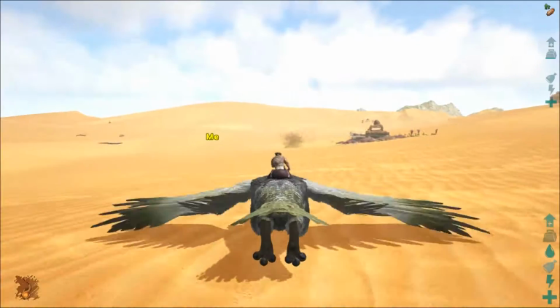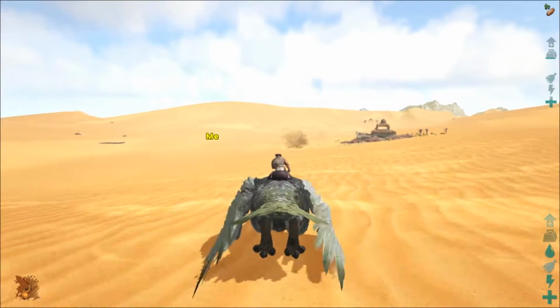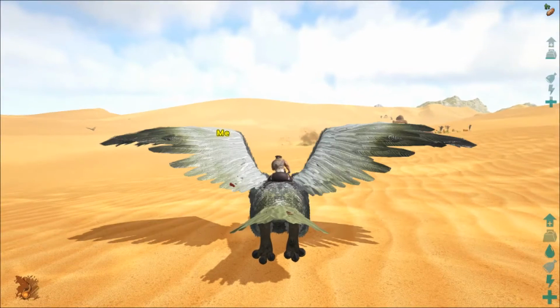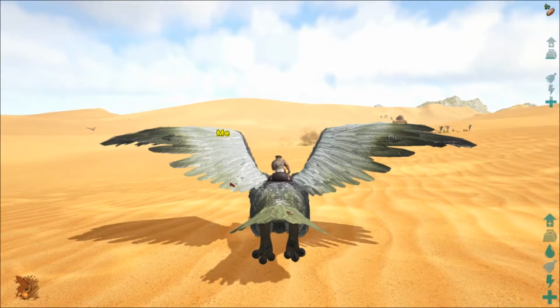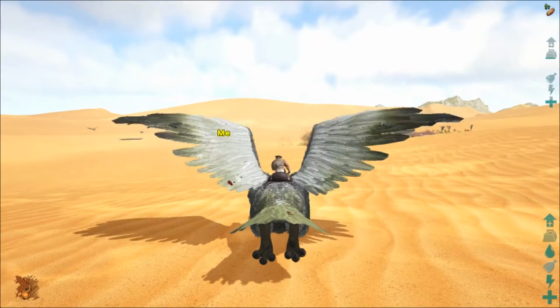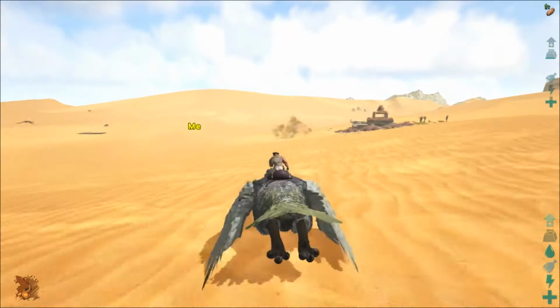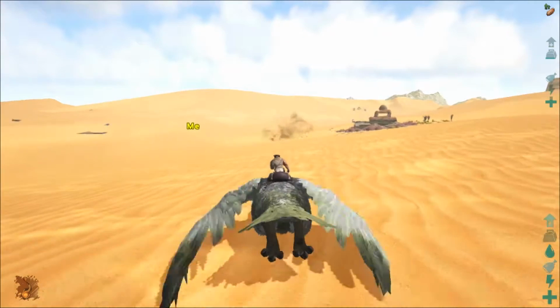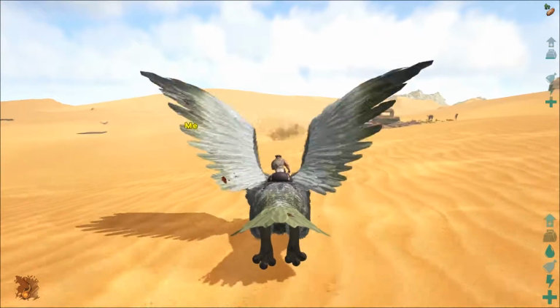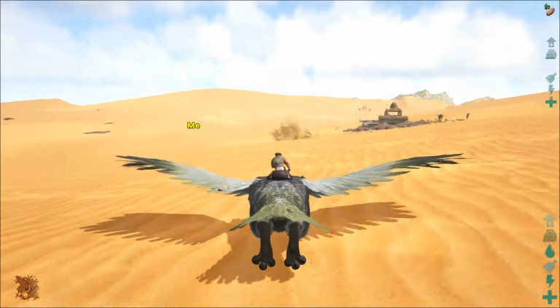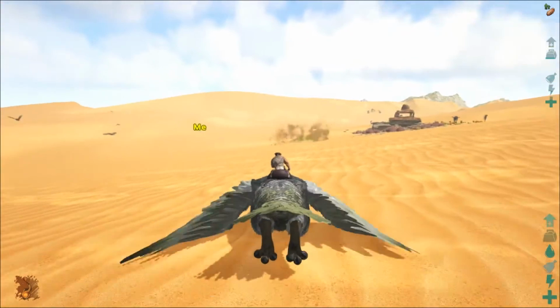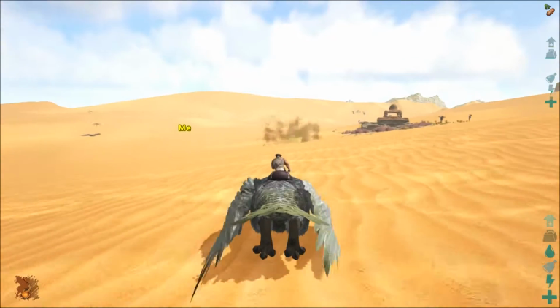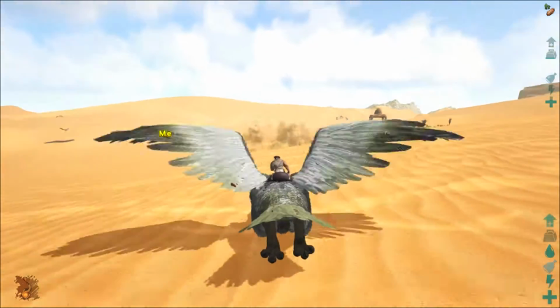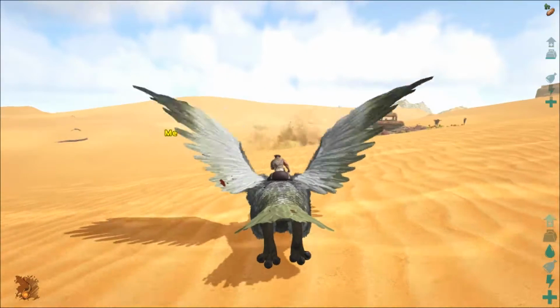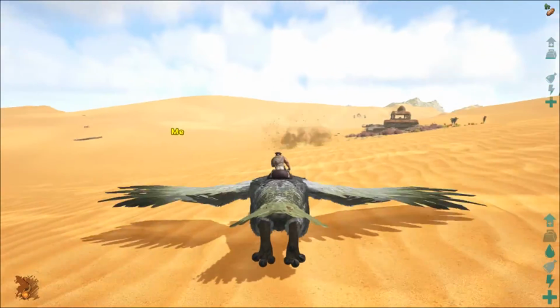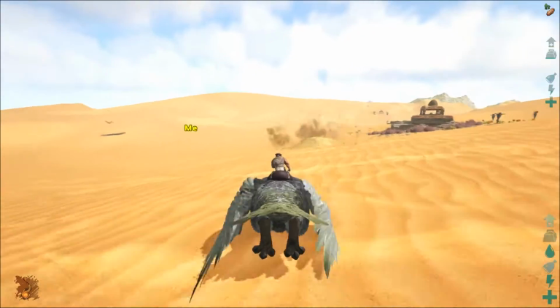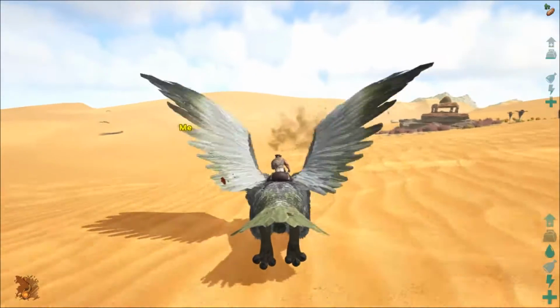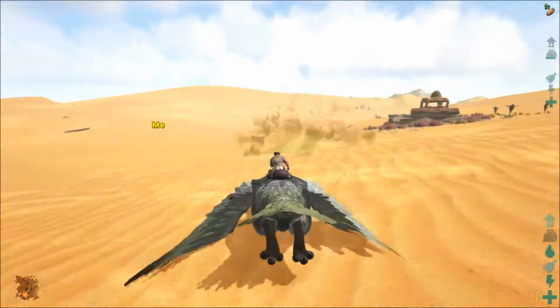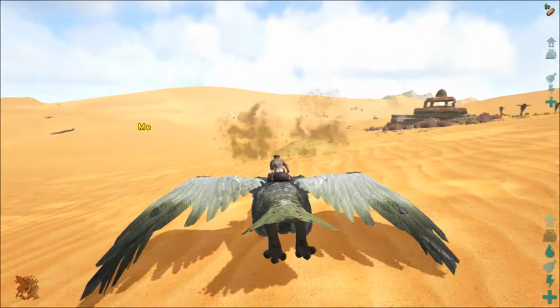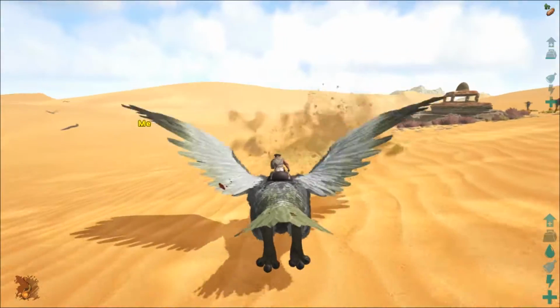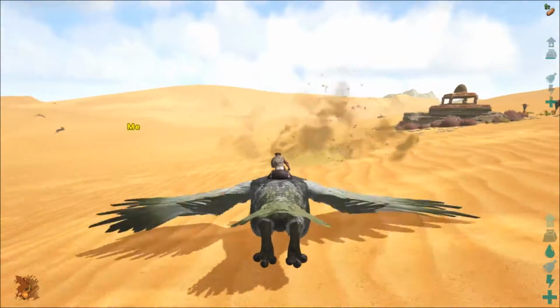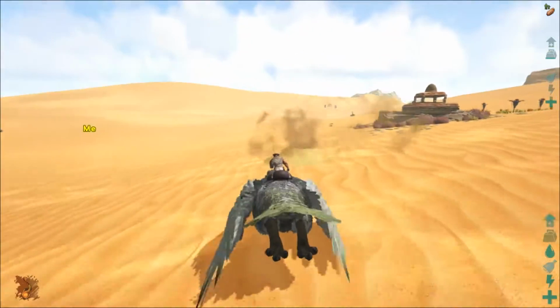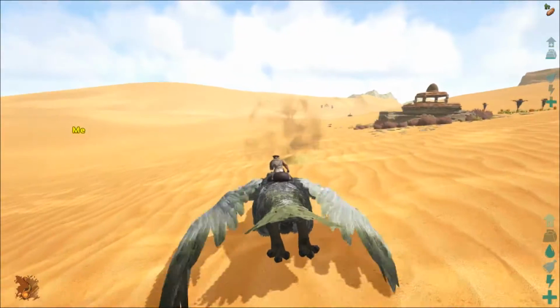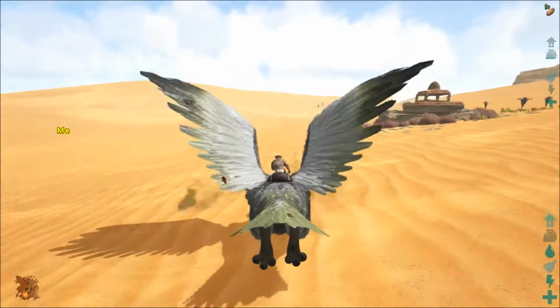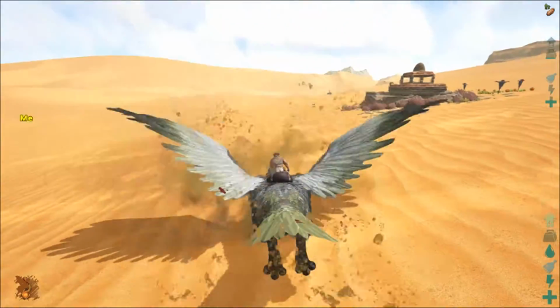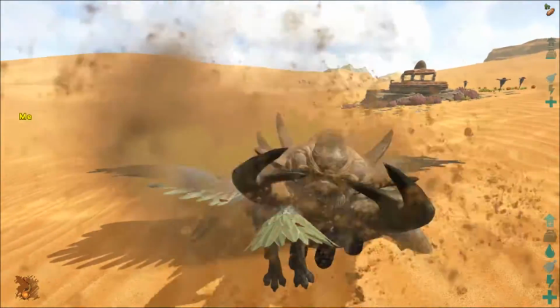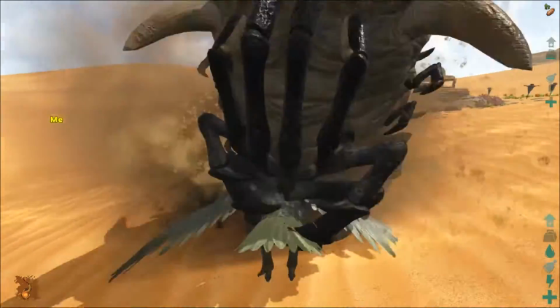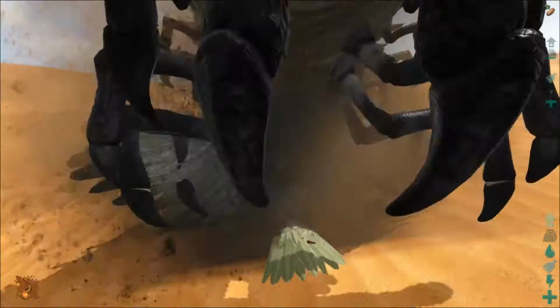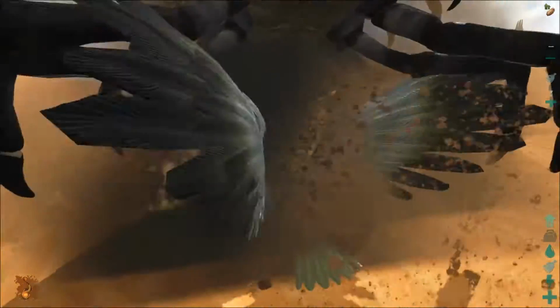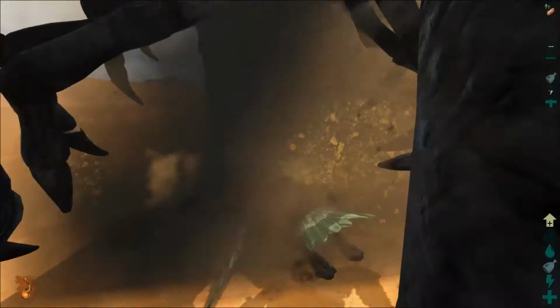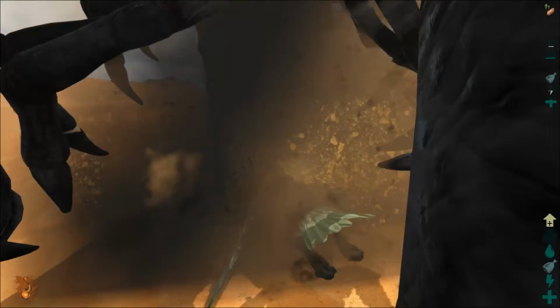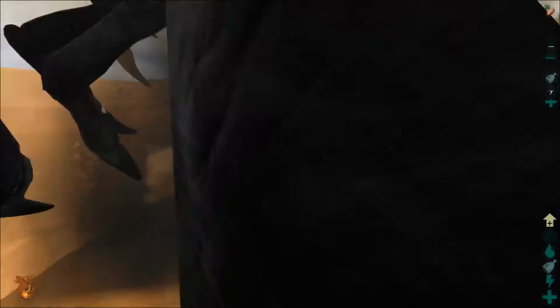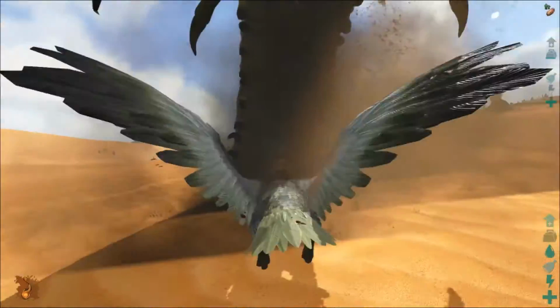All right, so here's one right here. As you can see, the ground is like lifting up right here — that's a death worm. So there they come out right there.